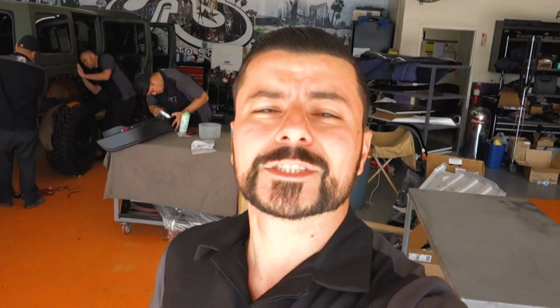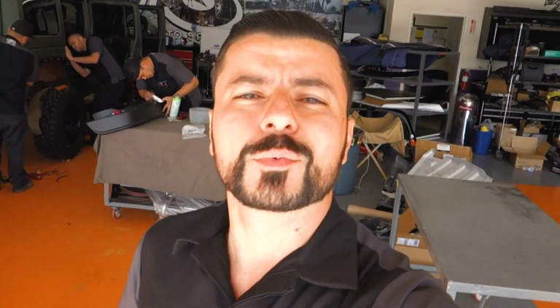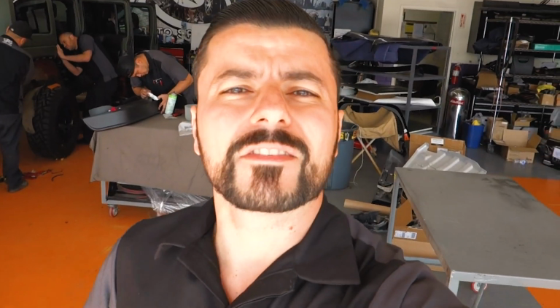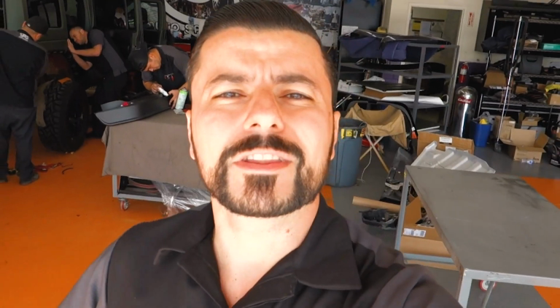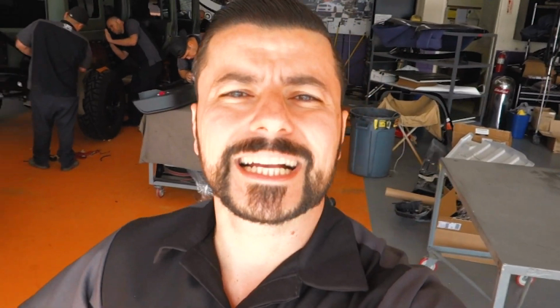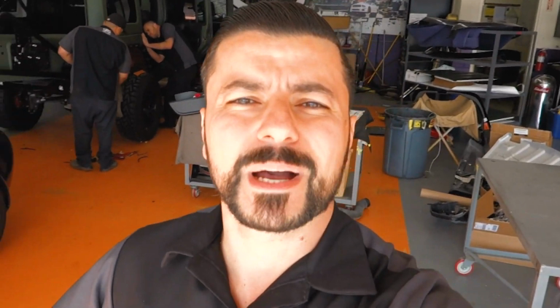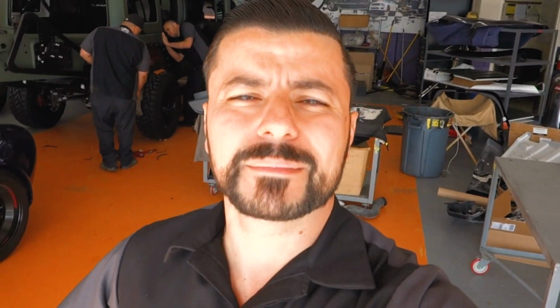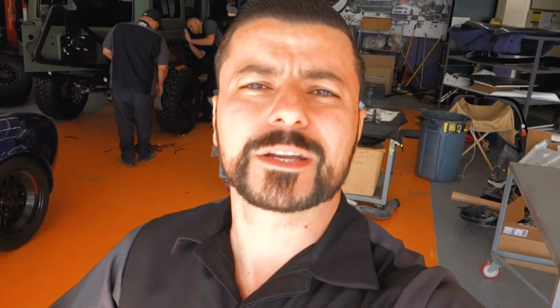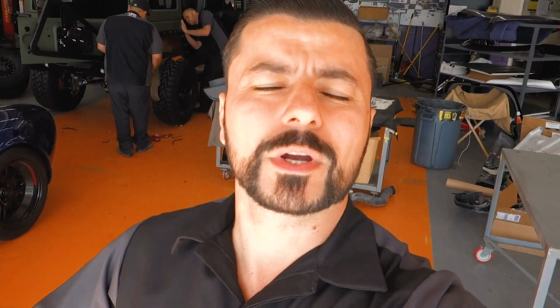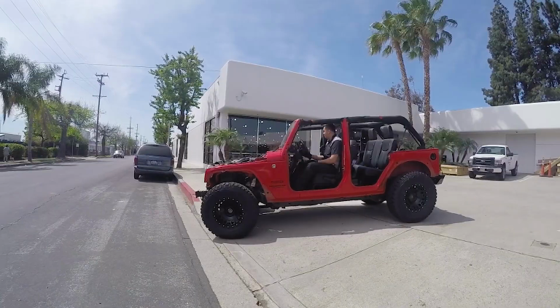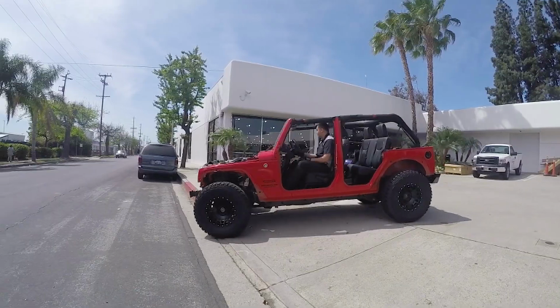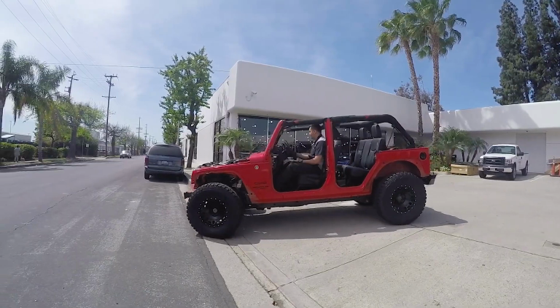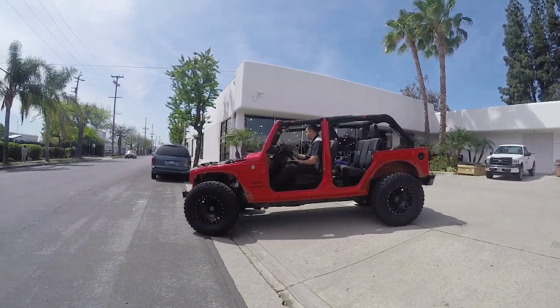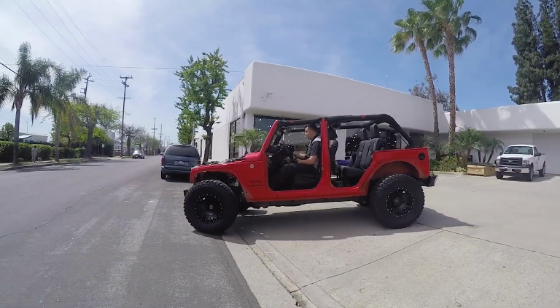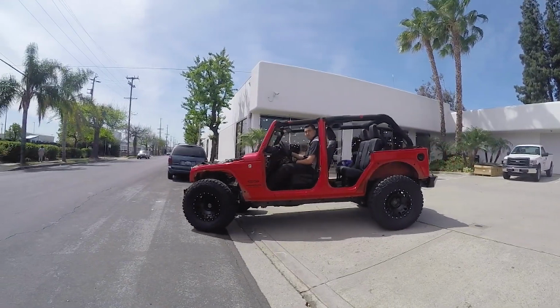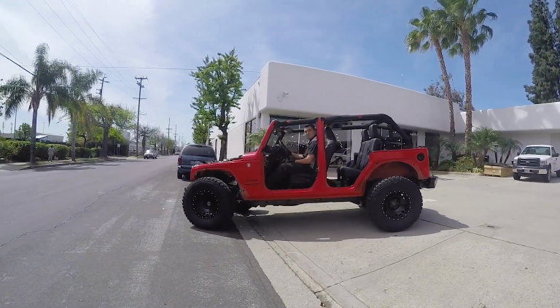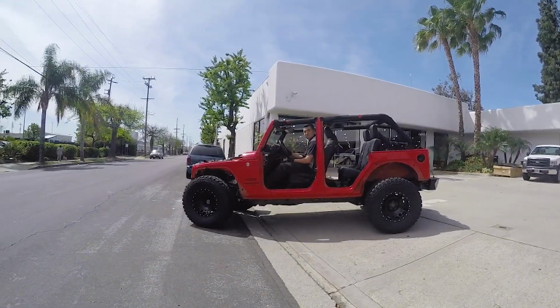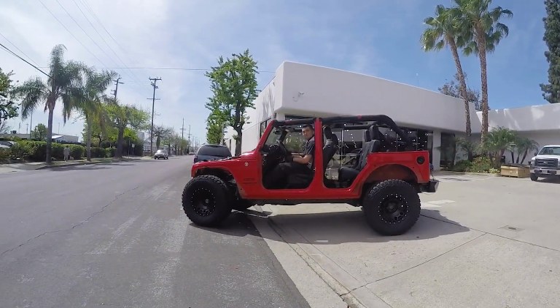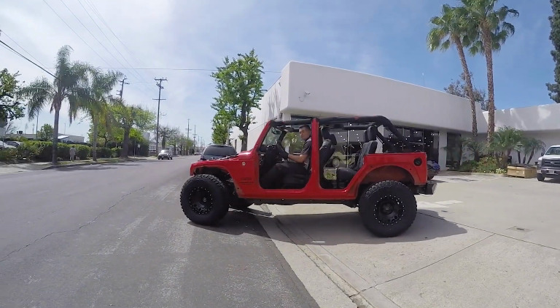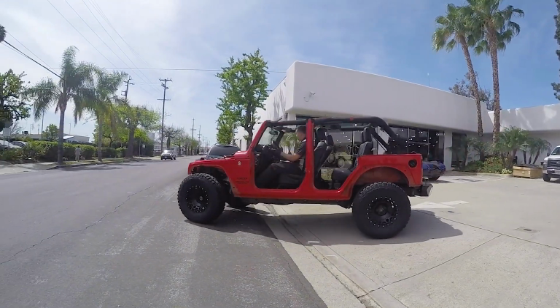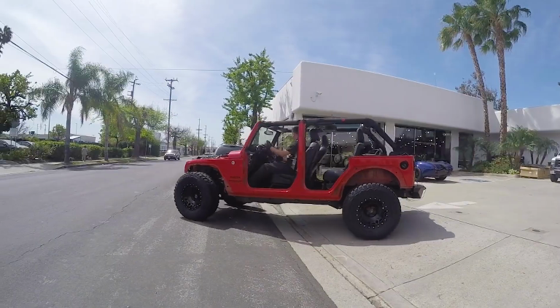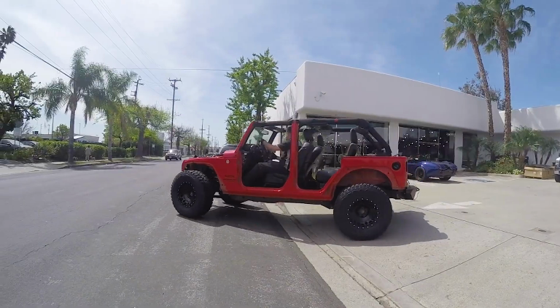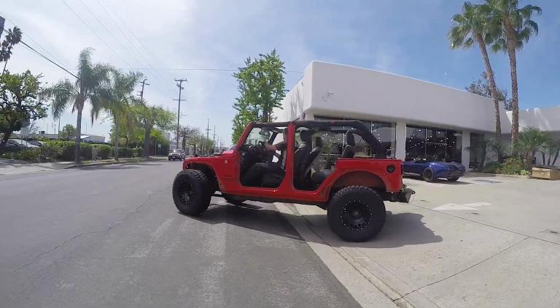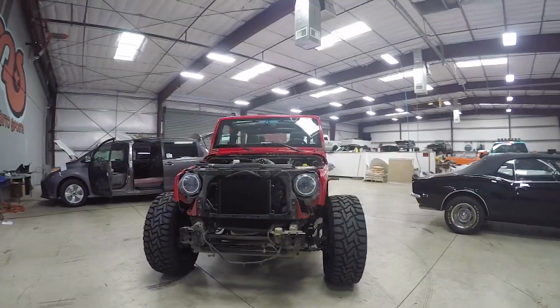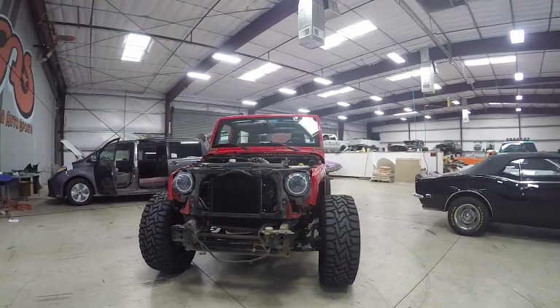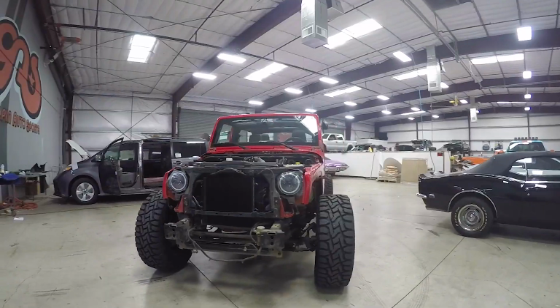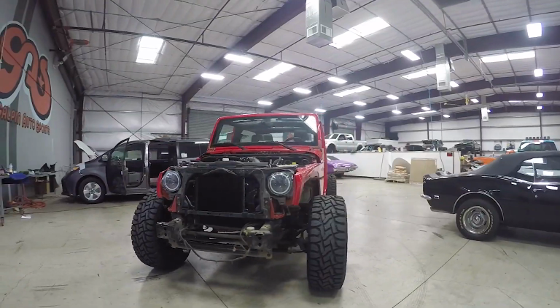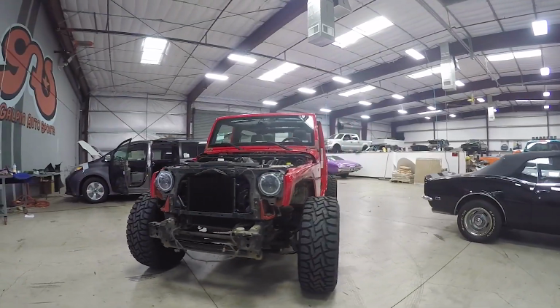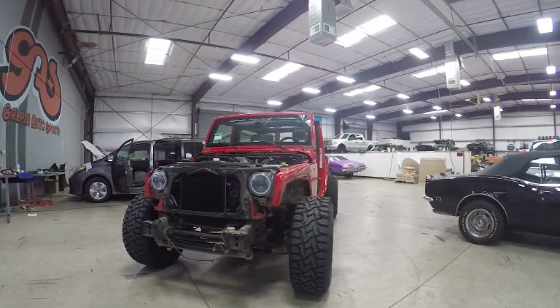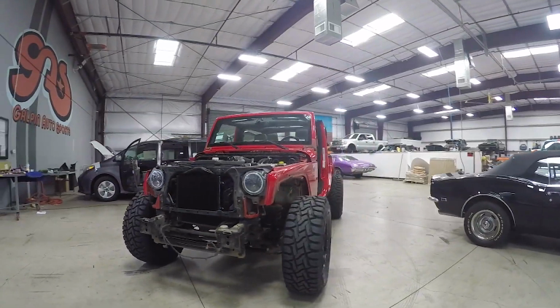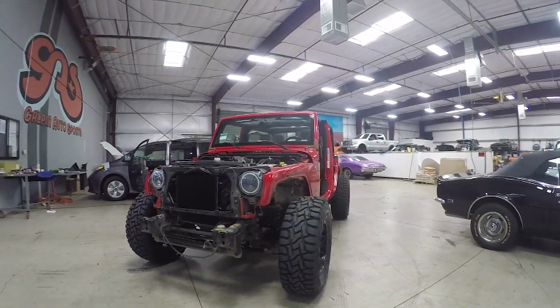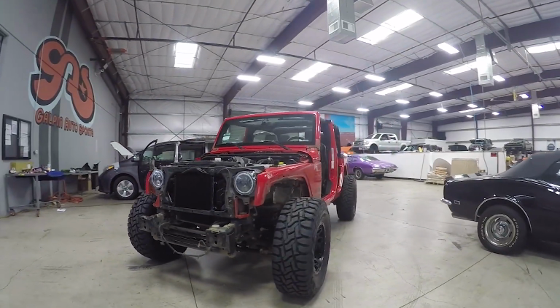We have all the guys behind me working on the Jeep project. We have to get it ready by tomorrow, so it's all hands on deck to get it done.